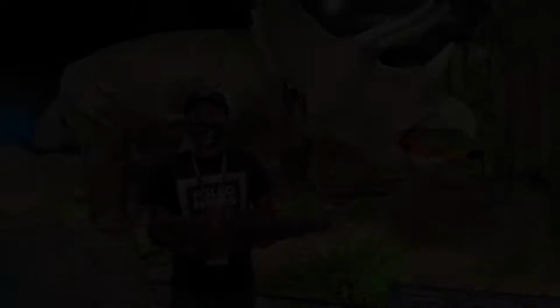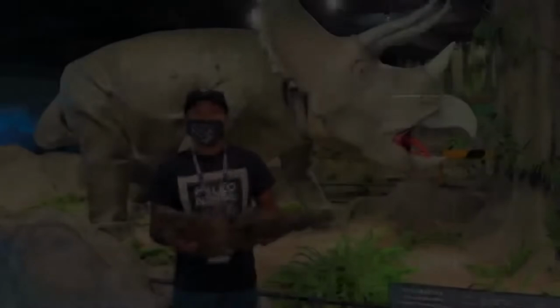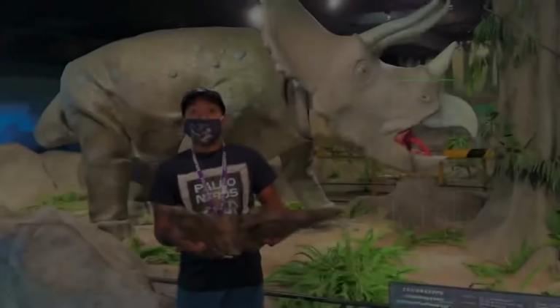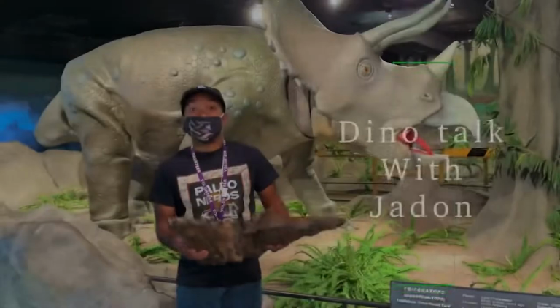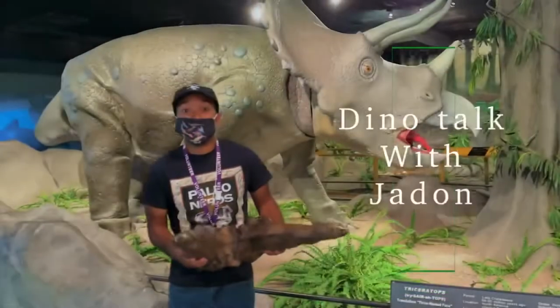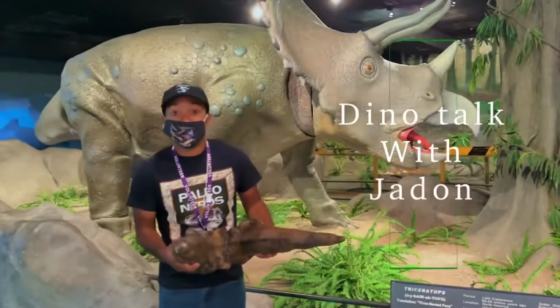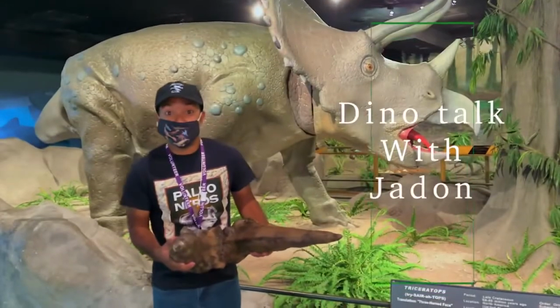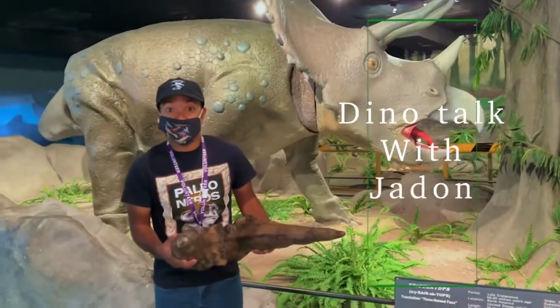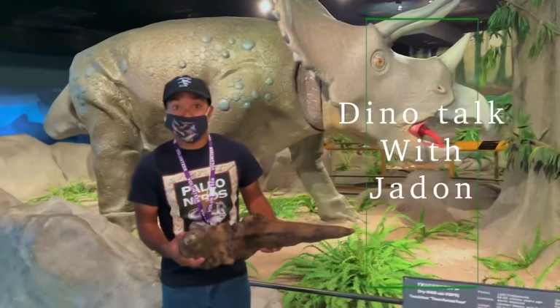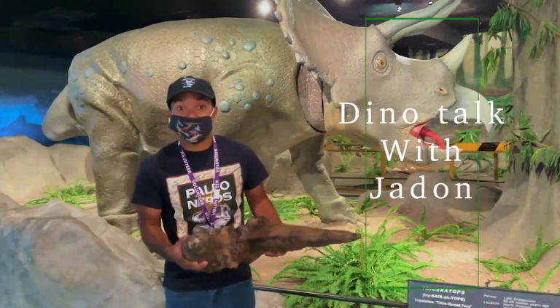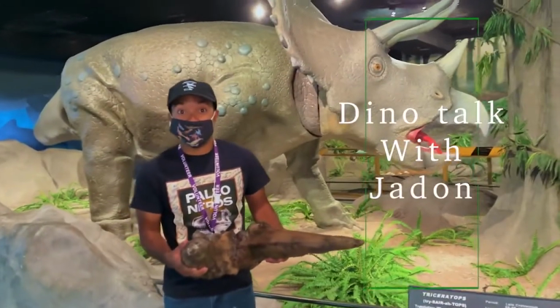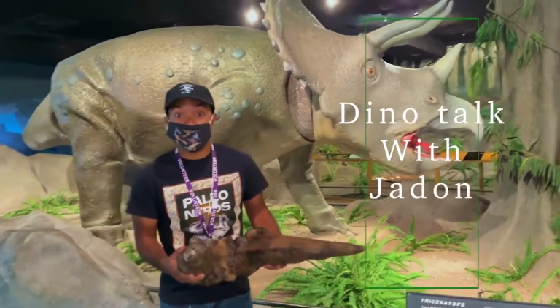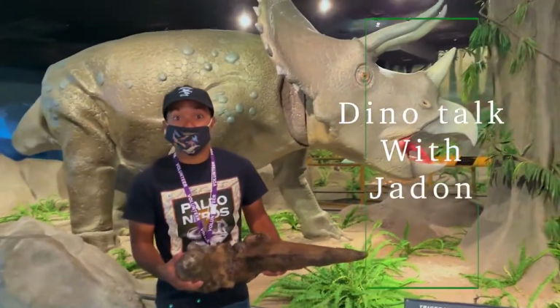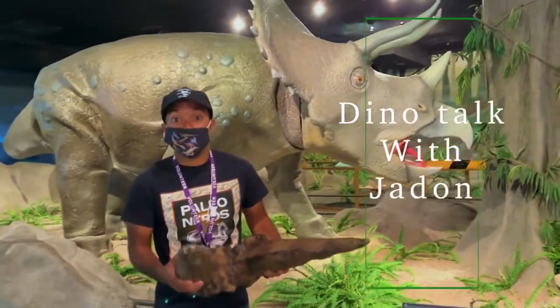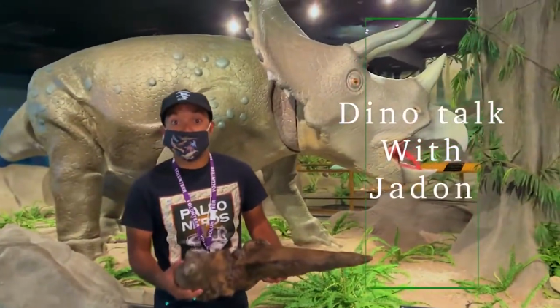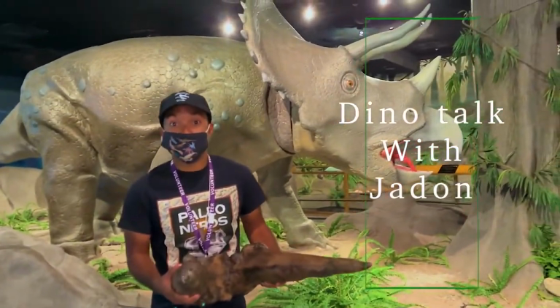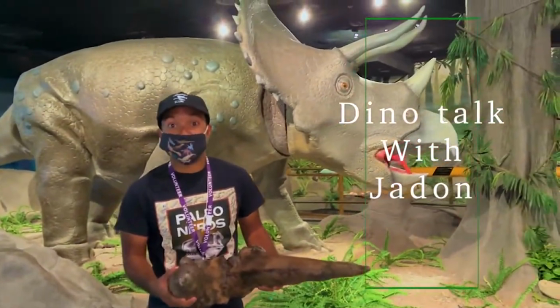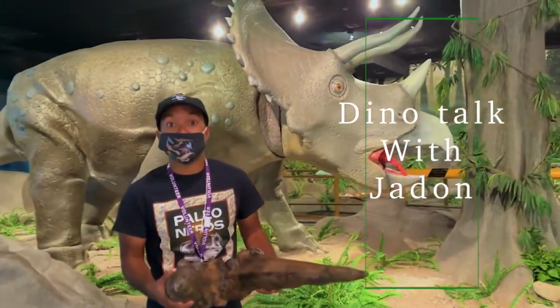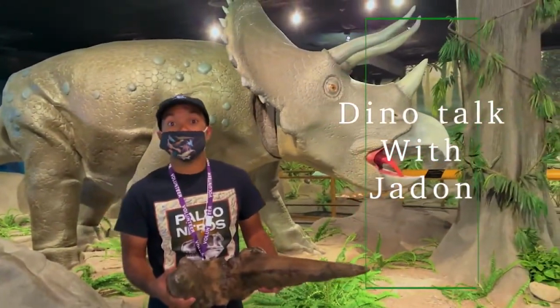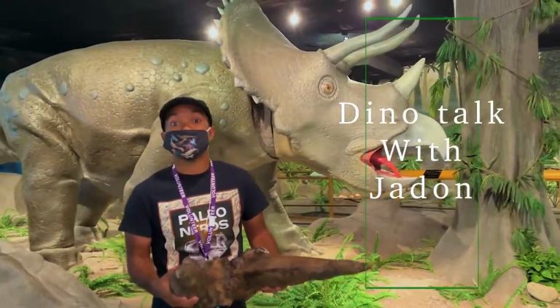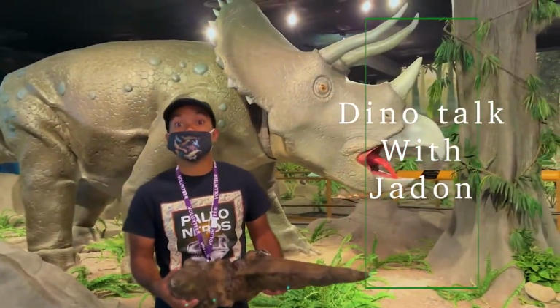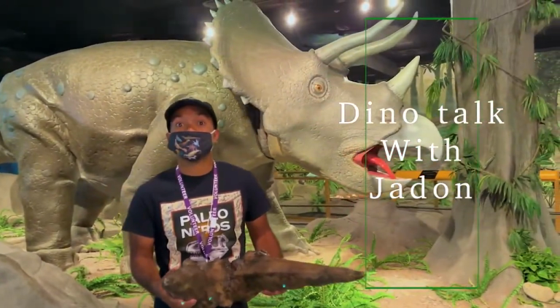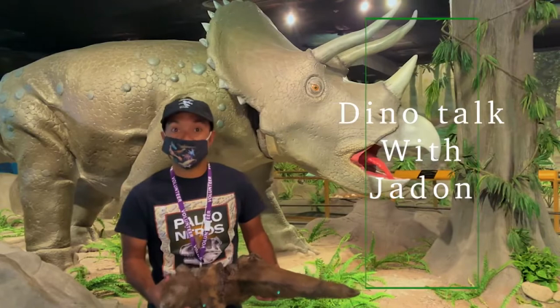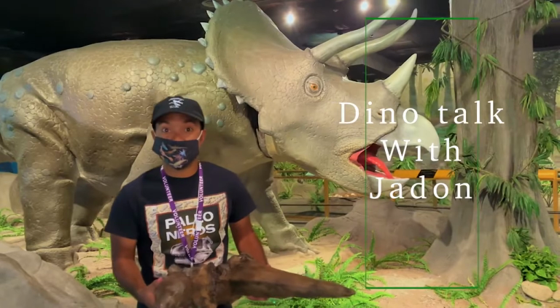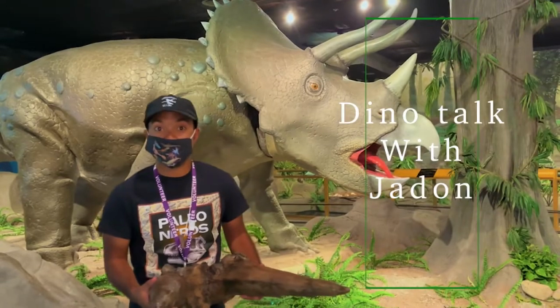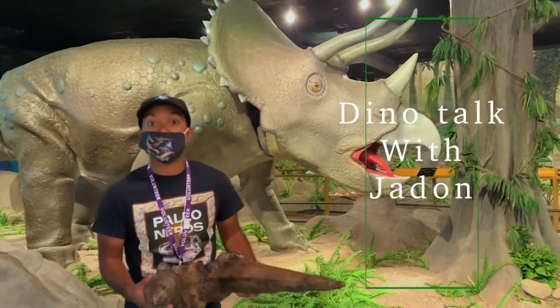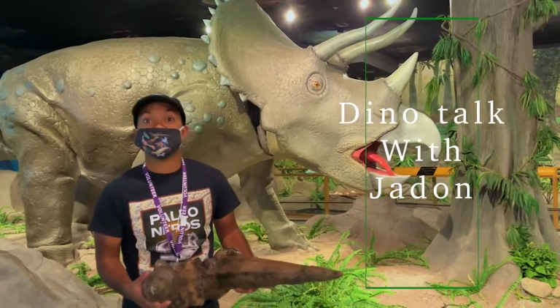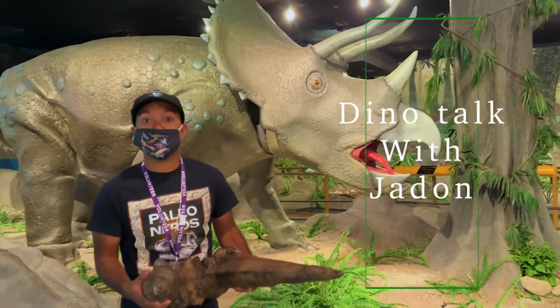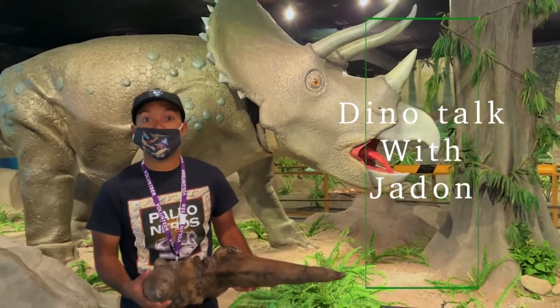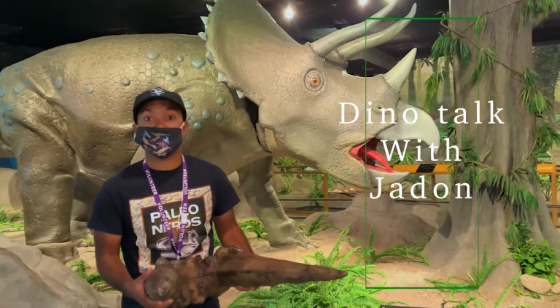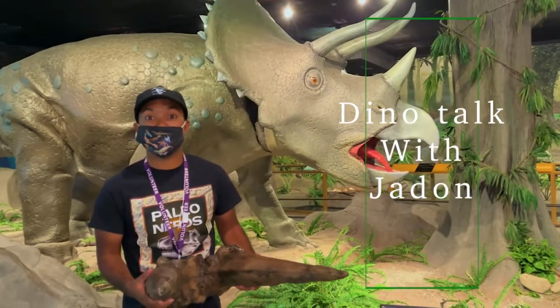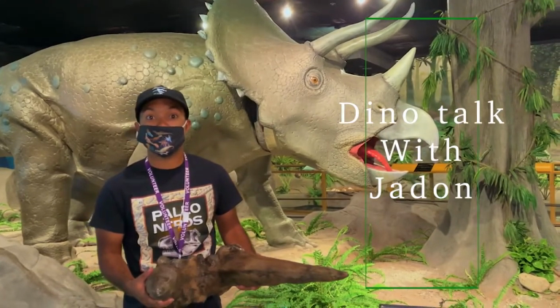Hi, I'm Jayden, the dinosaur expert, so welcome back. I'm gonna be talking about triceratops and the ceratopsian family.